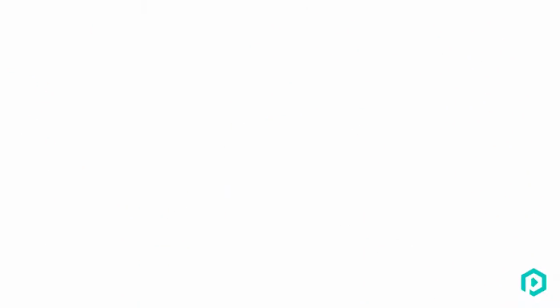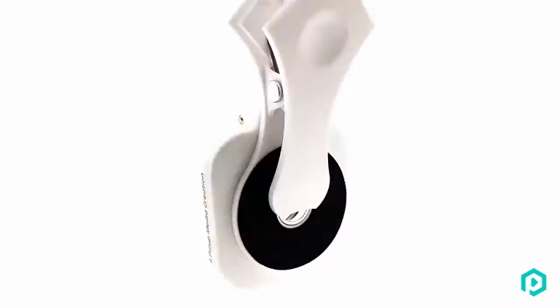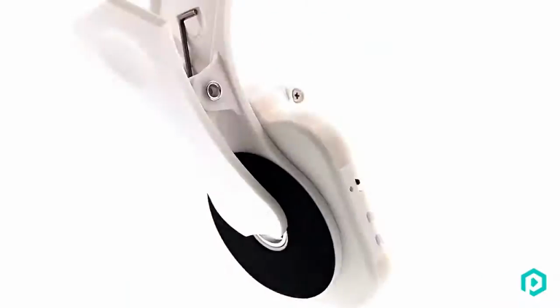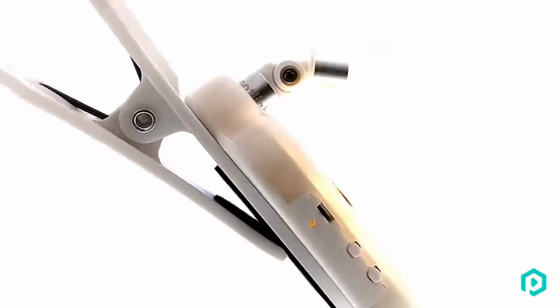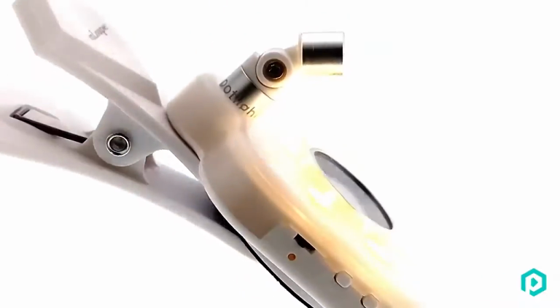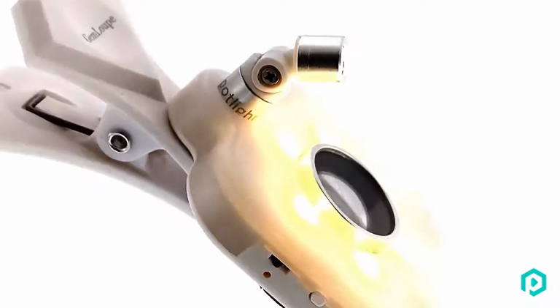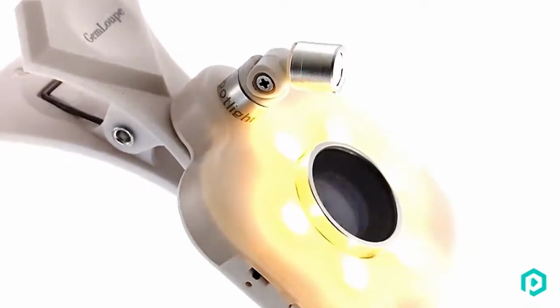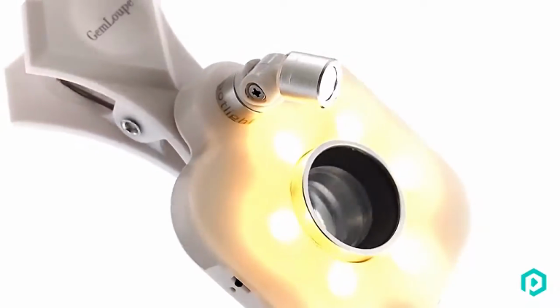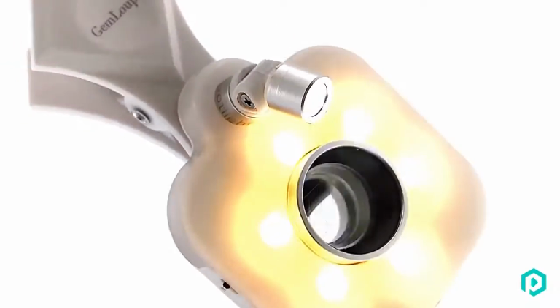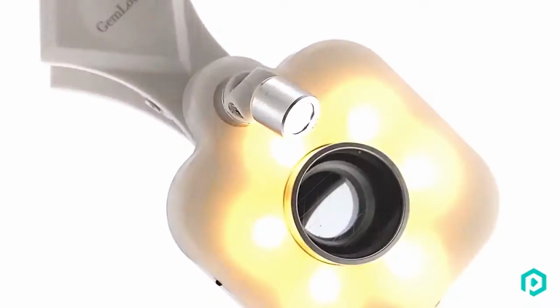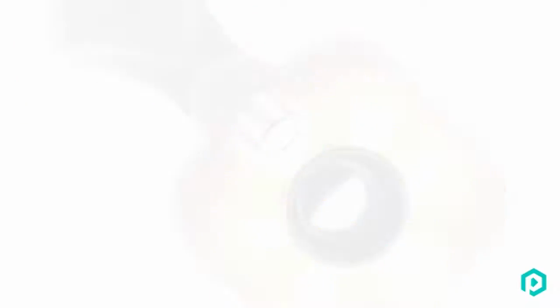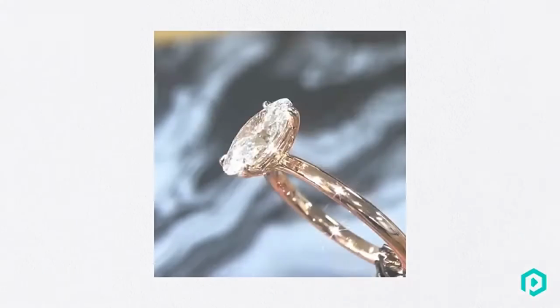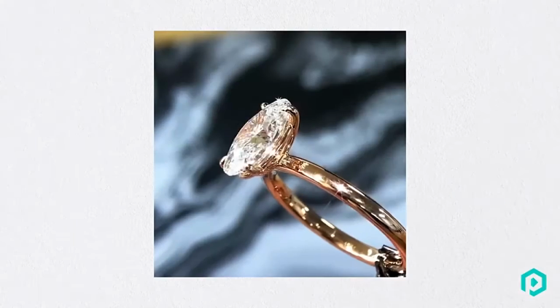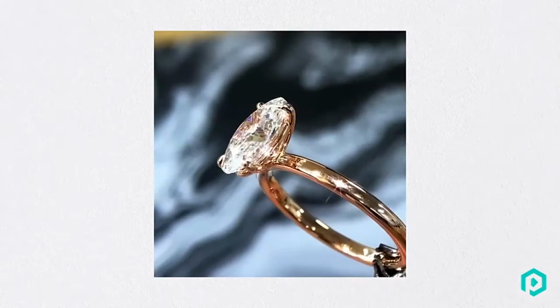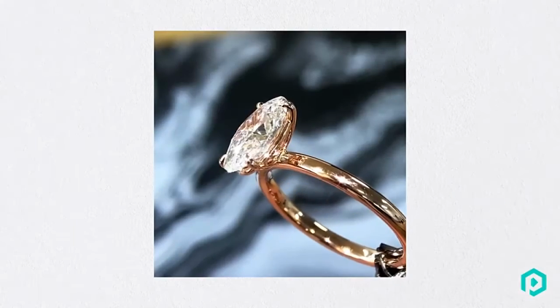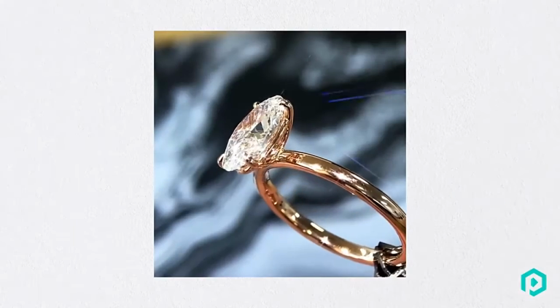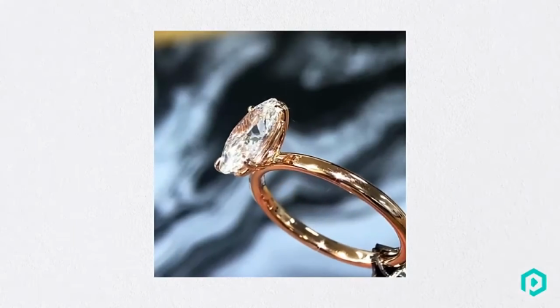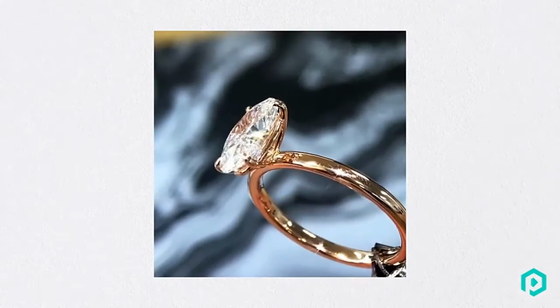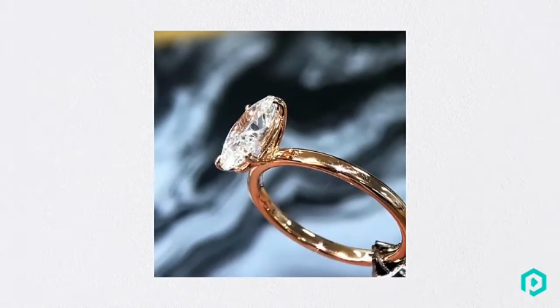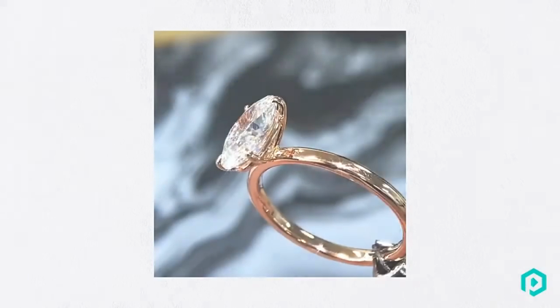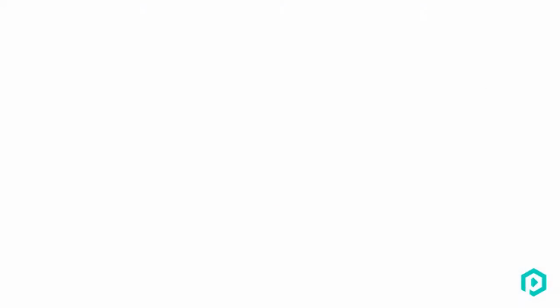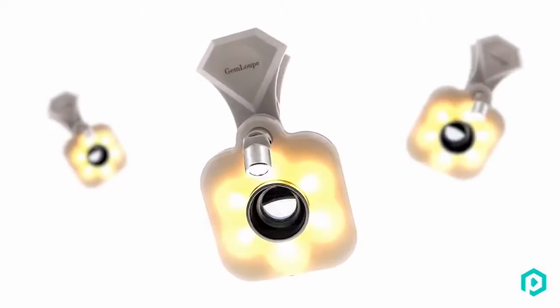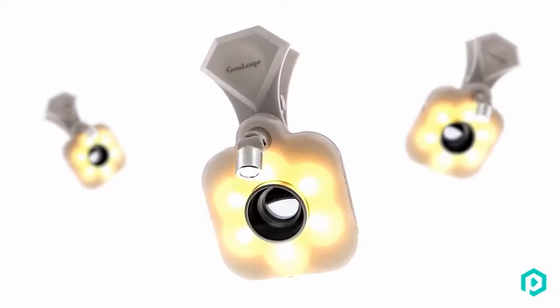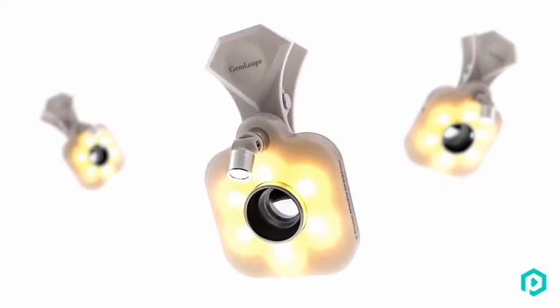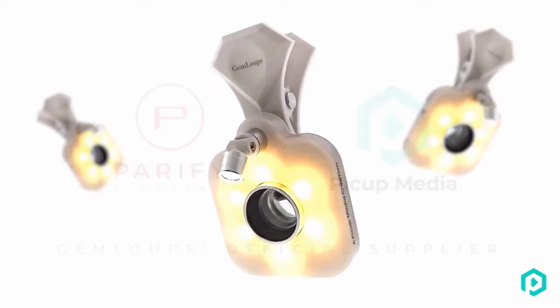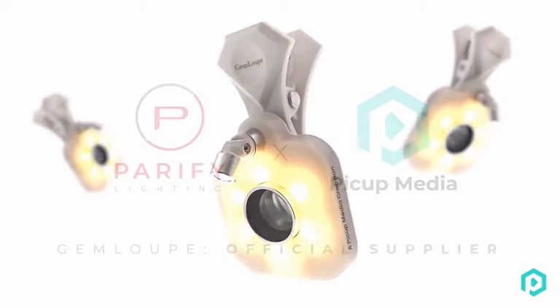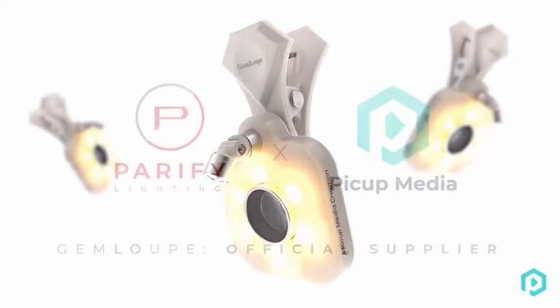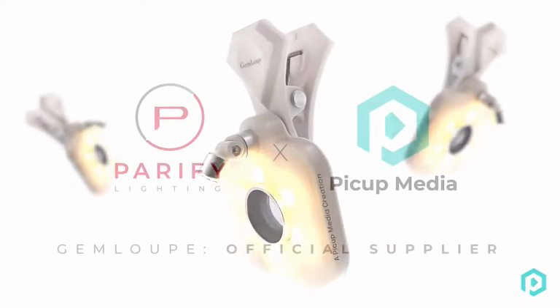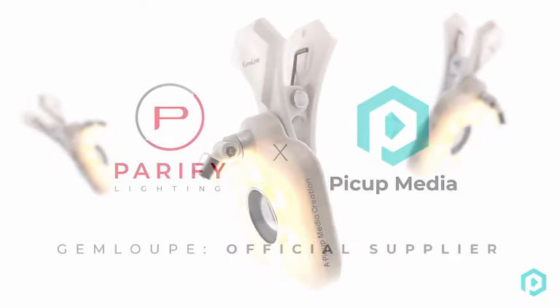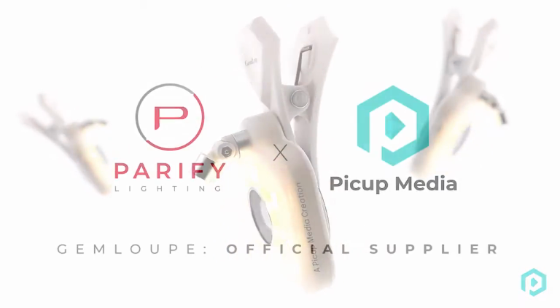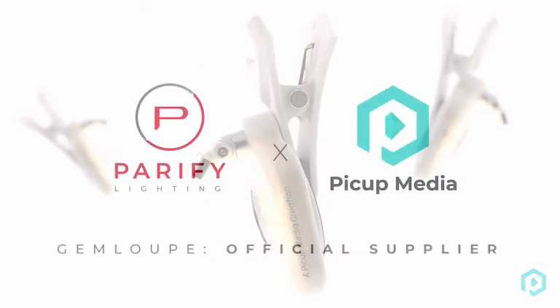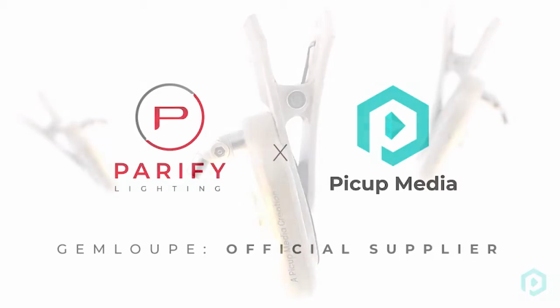Turn your smartphone into a jewelry camera that you can carry in your pocket and start capturing sparkles wherever you go. Share beautiful images with the world.